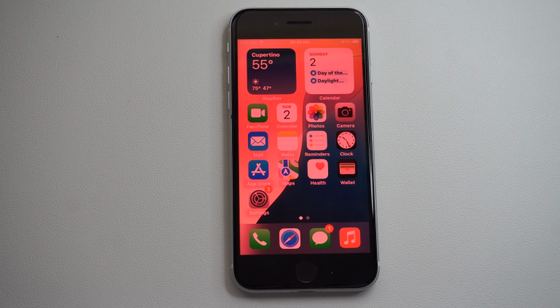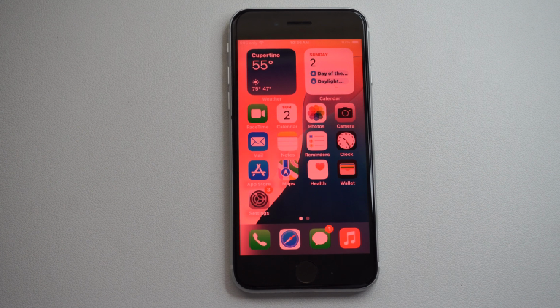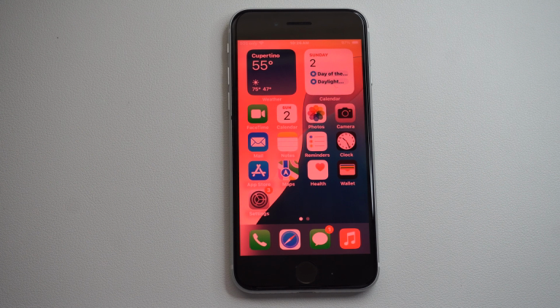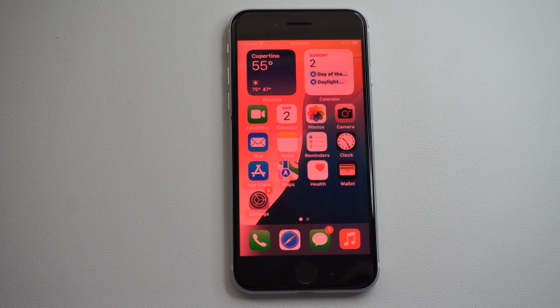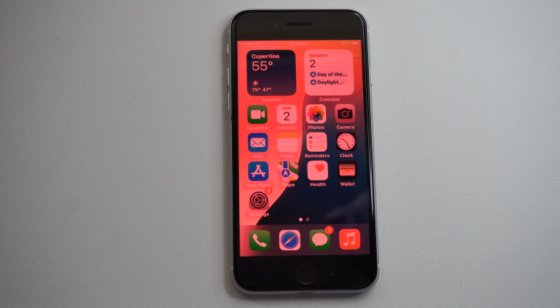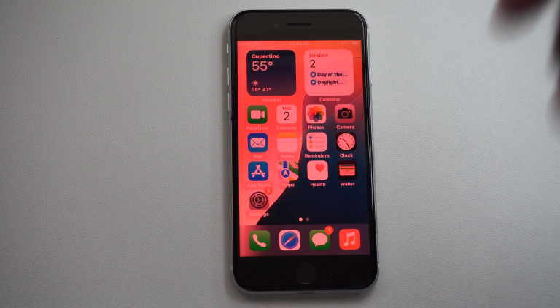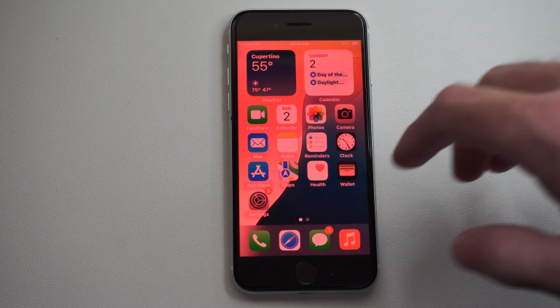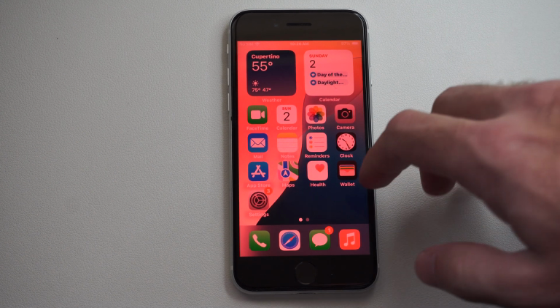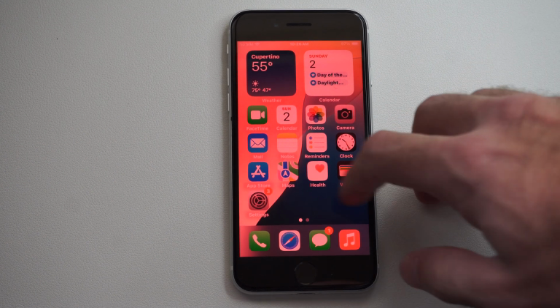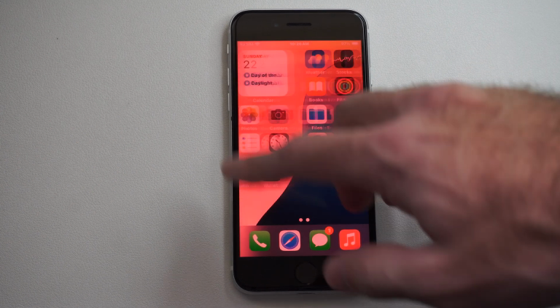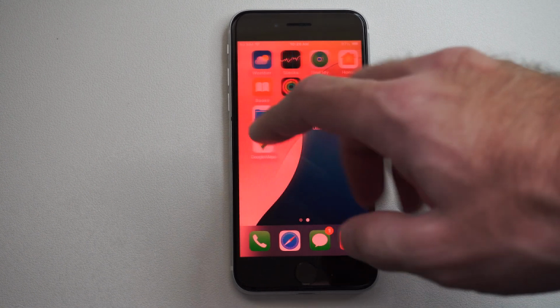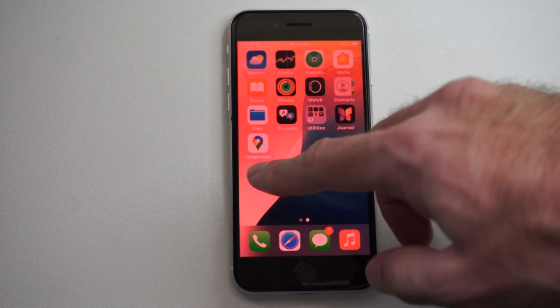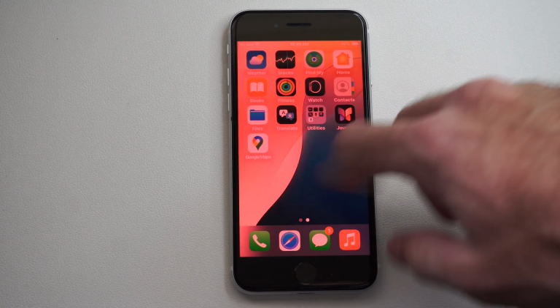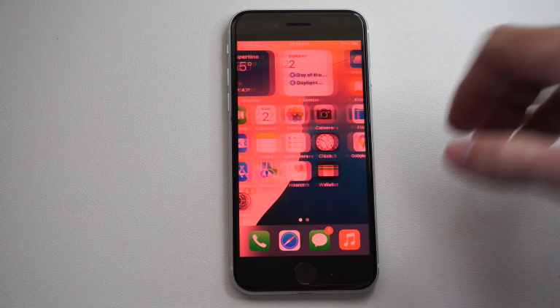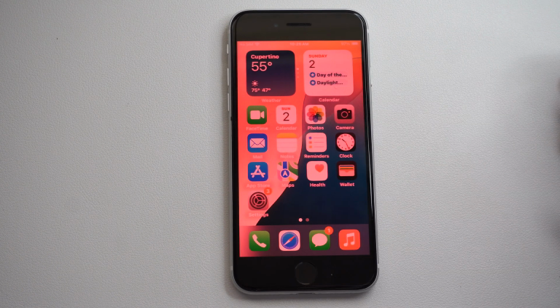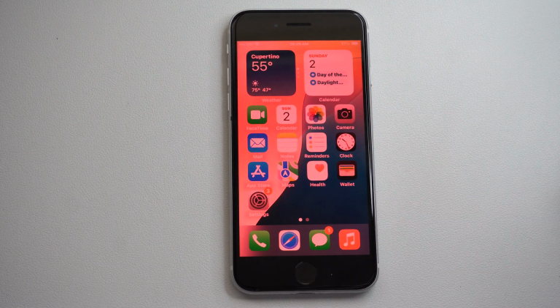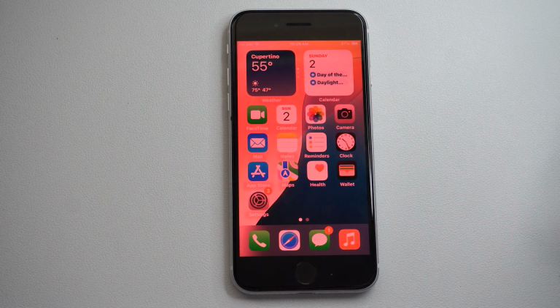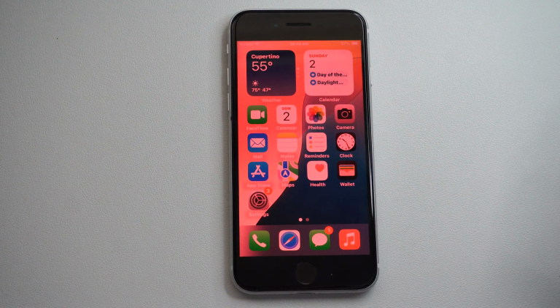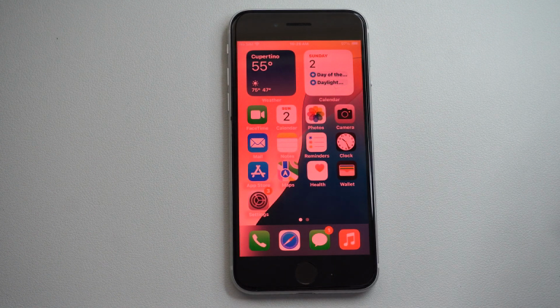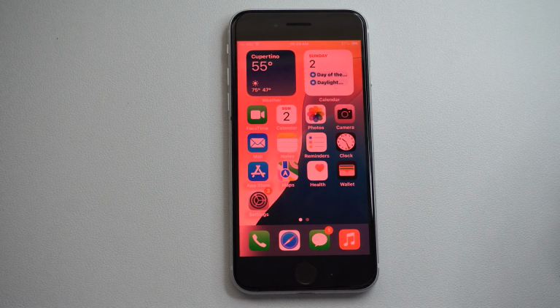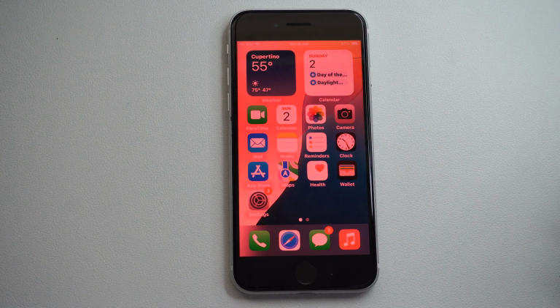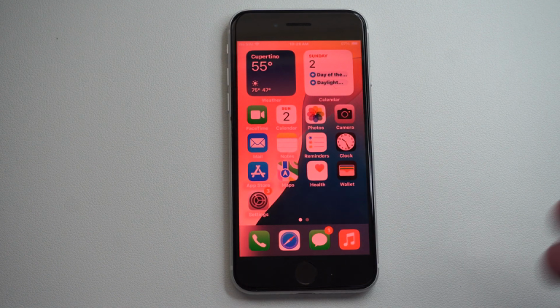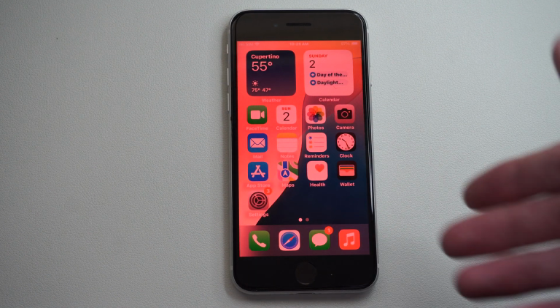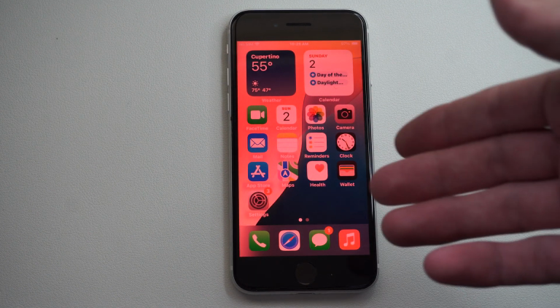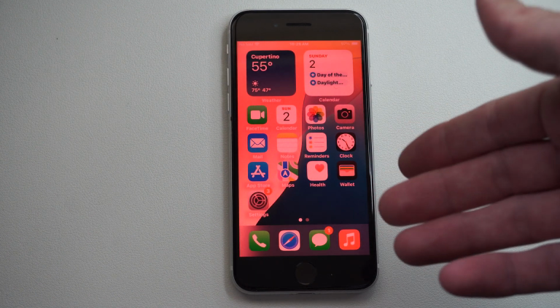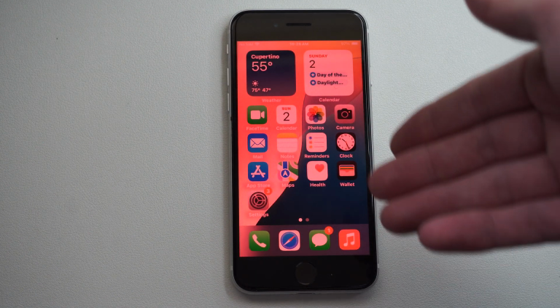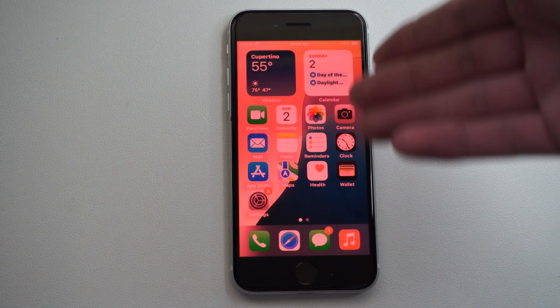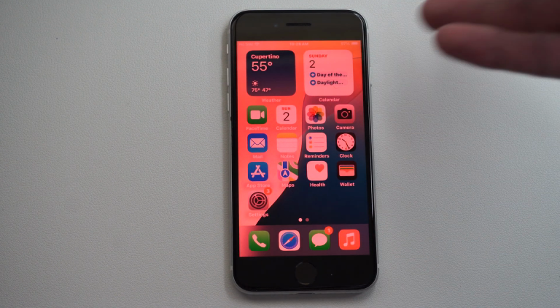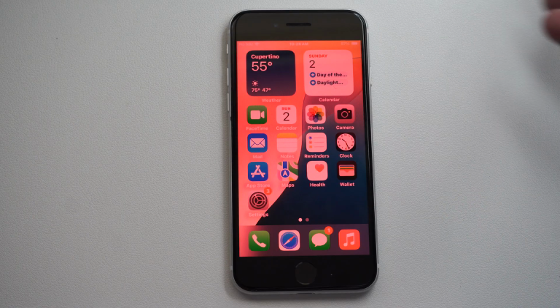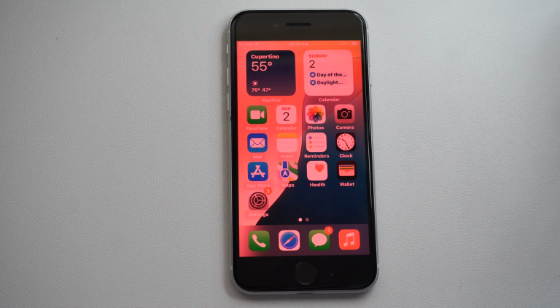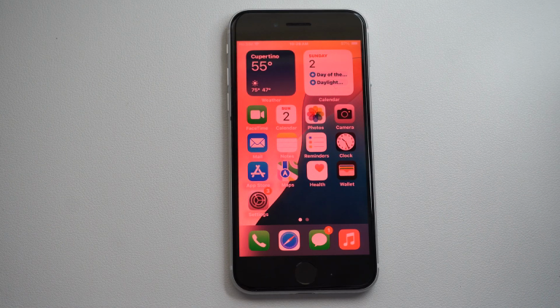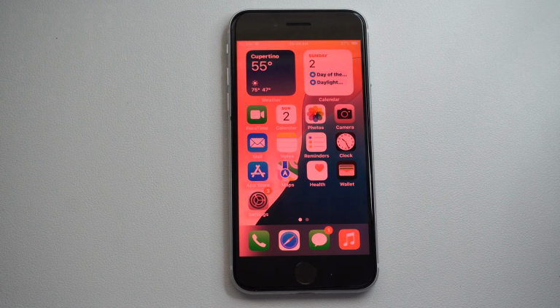This is Tim from Yor6 Studios. Today in this video I'm going to show you how to easily screen mirror your iPhone to your TV.